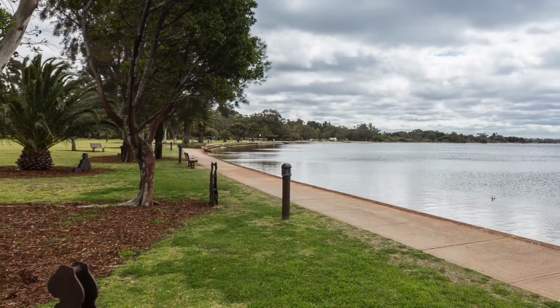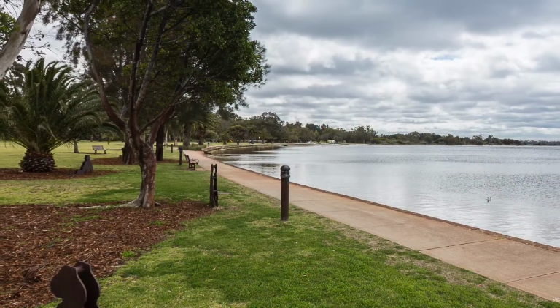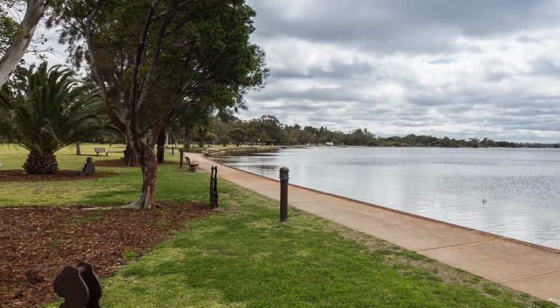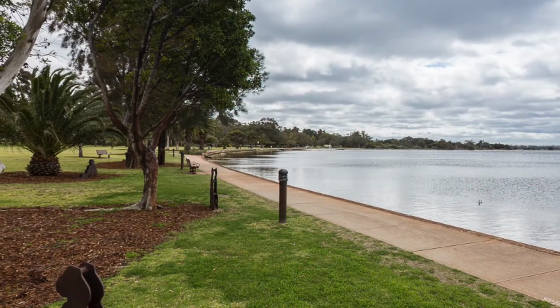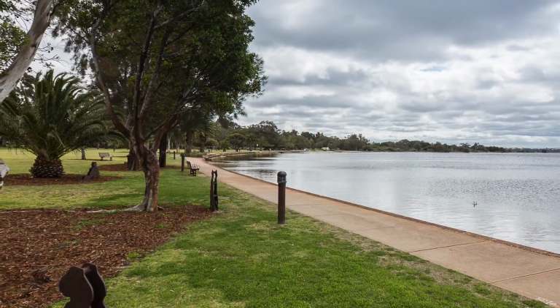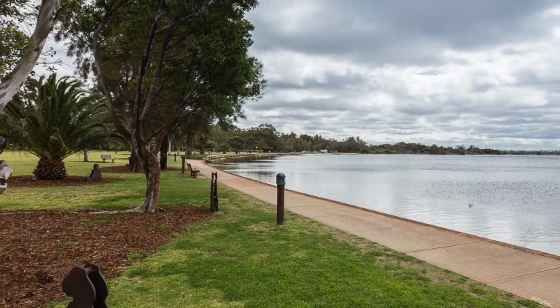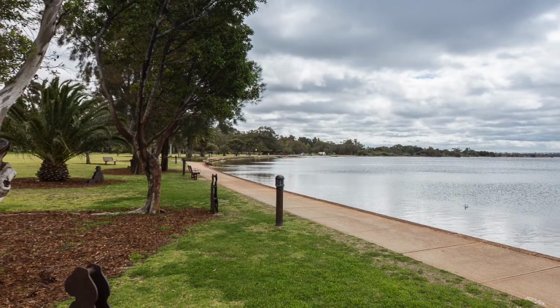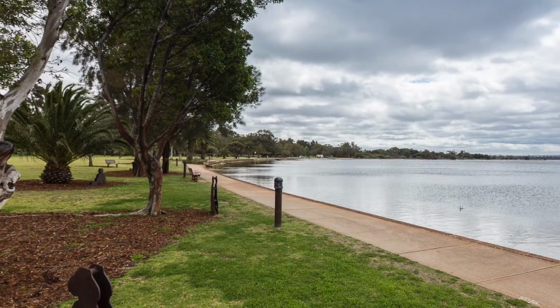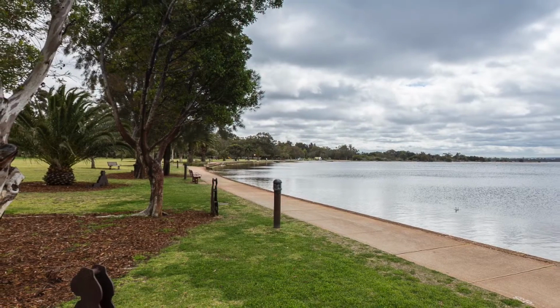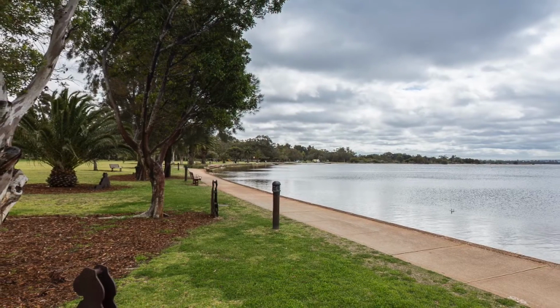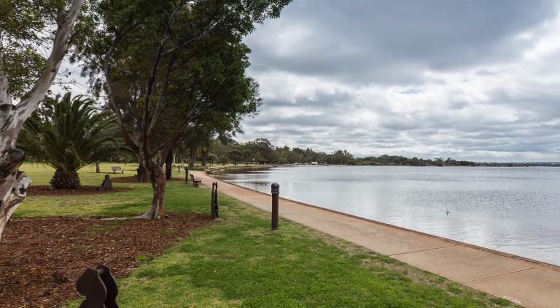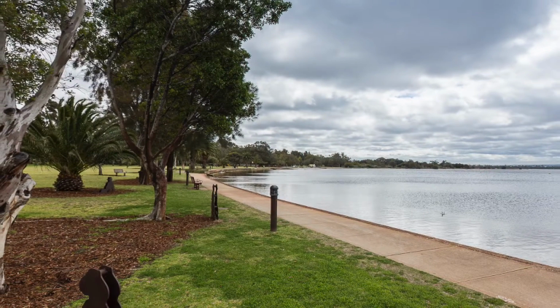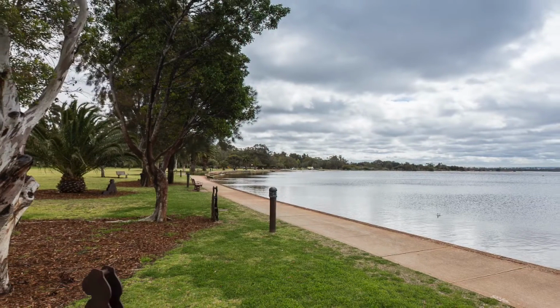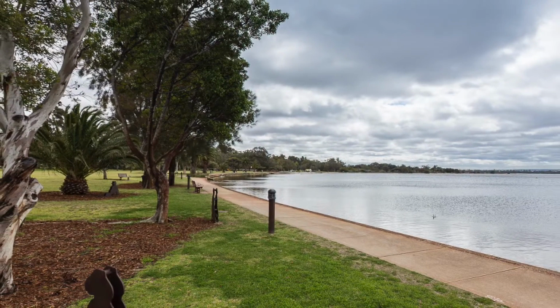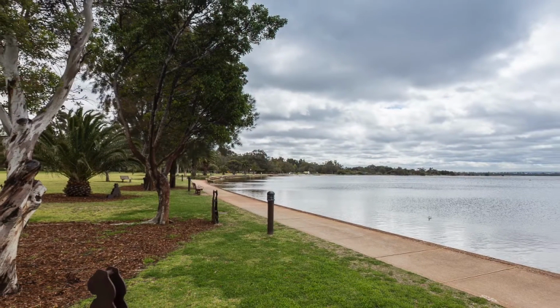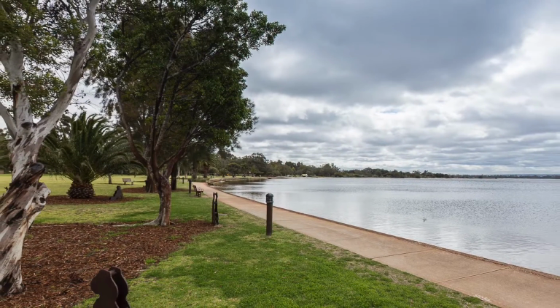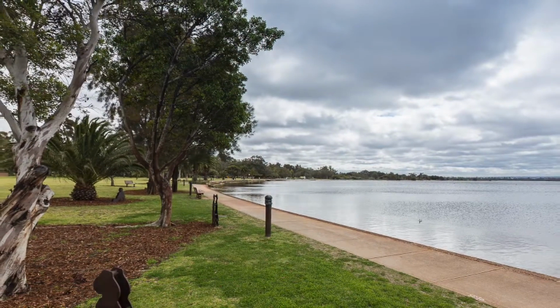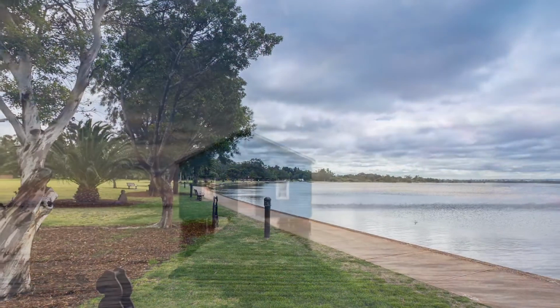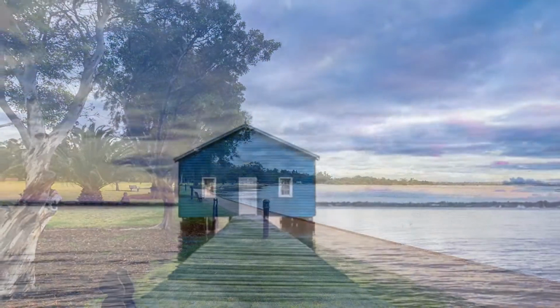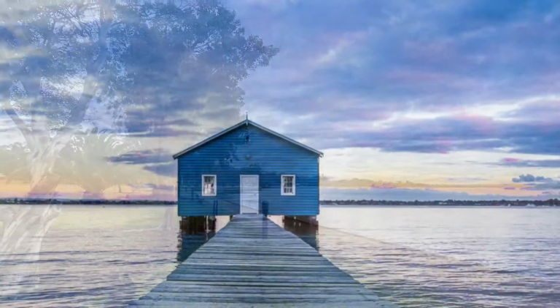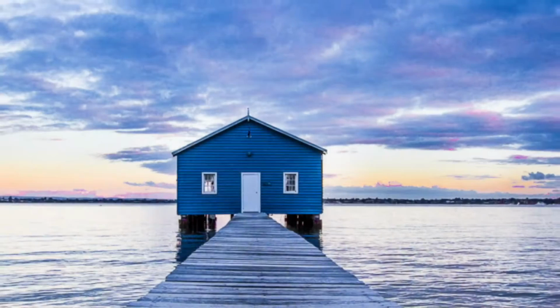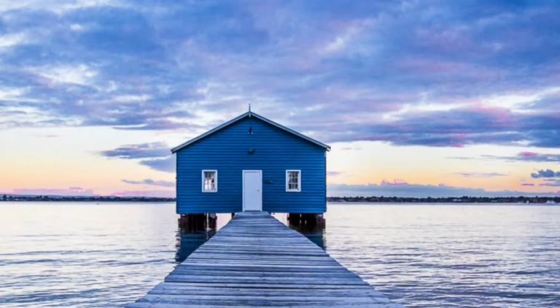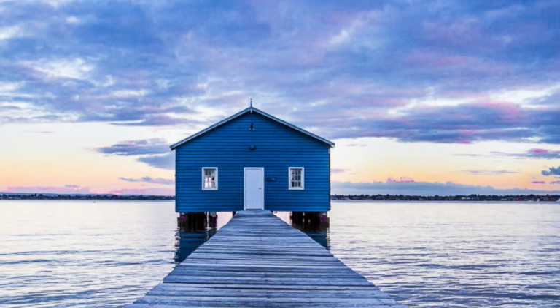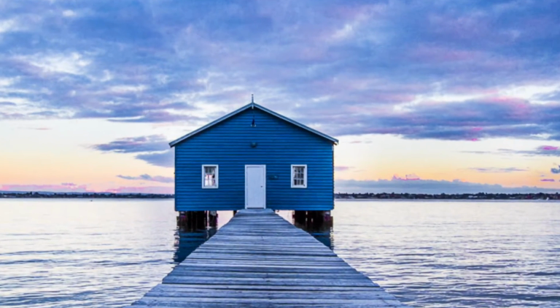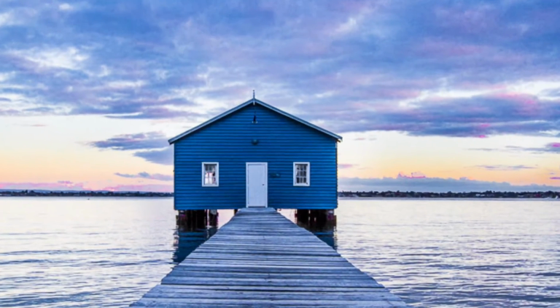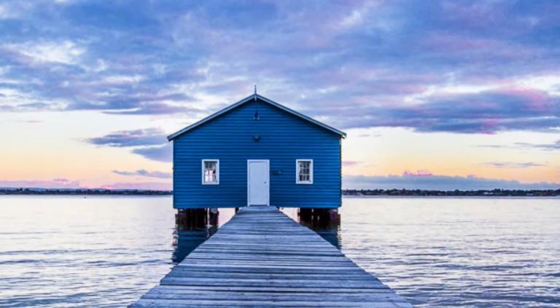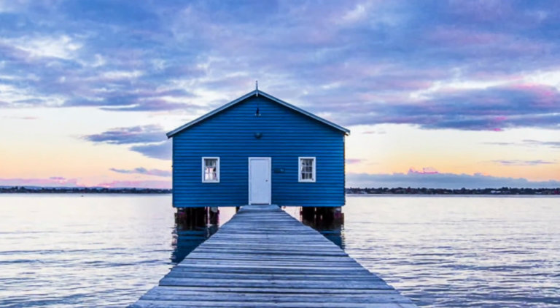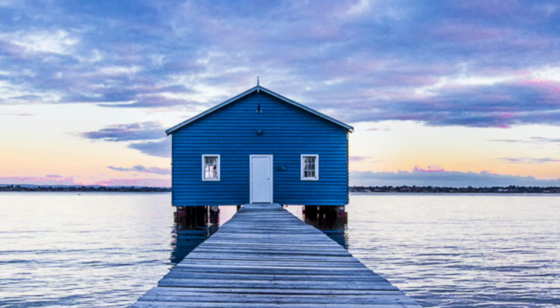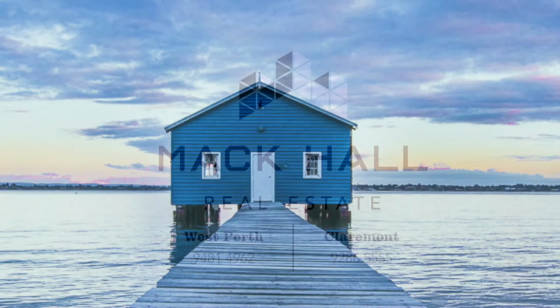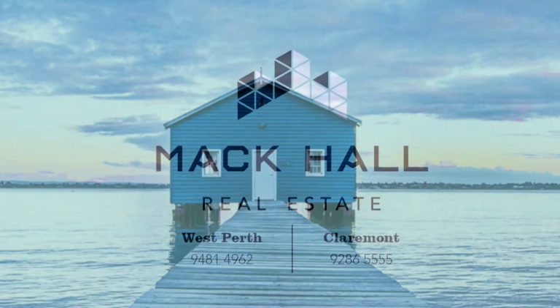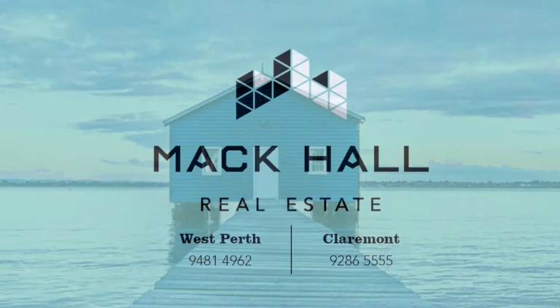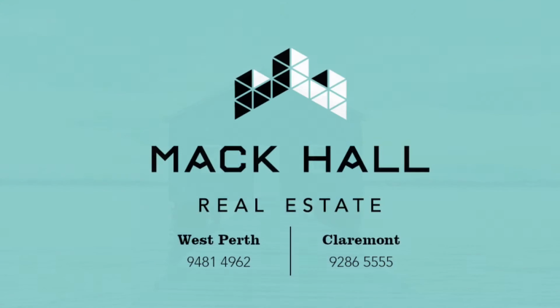This home is only walking distance to the river and won't last long. To arrange a viewing, contact our office today.